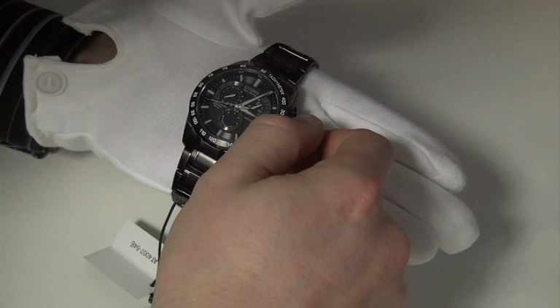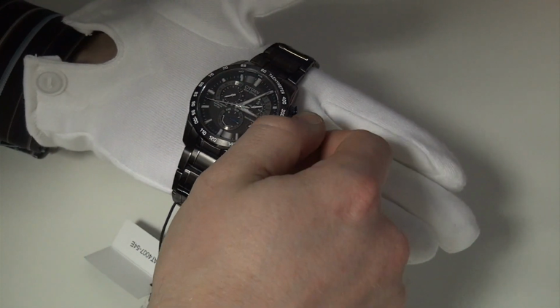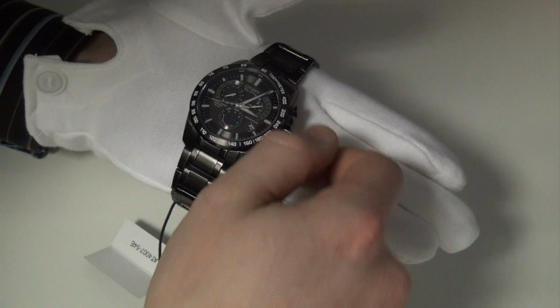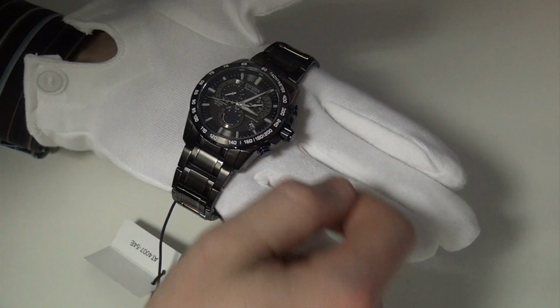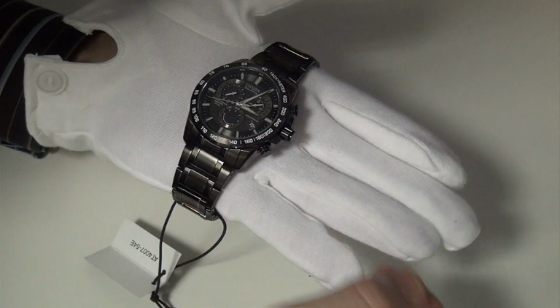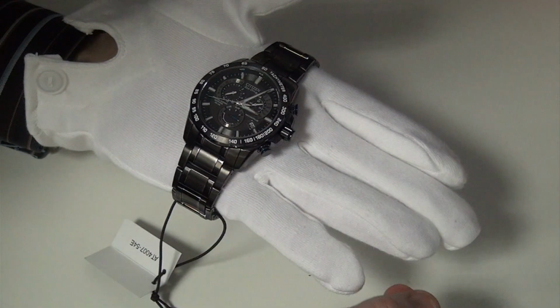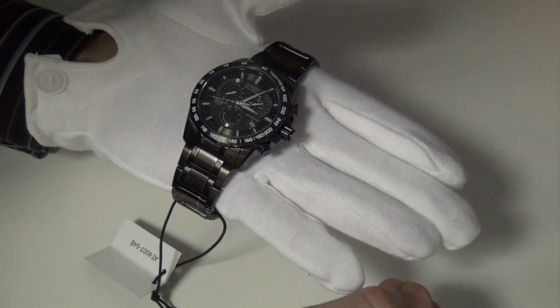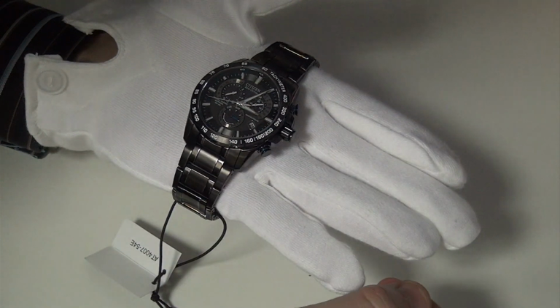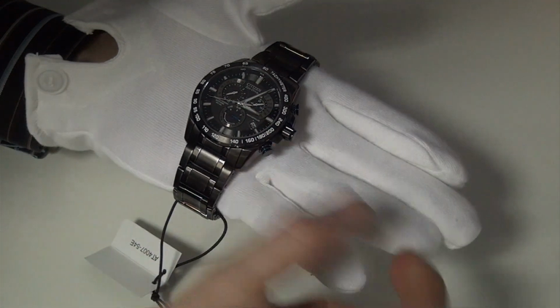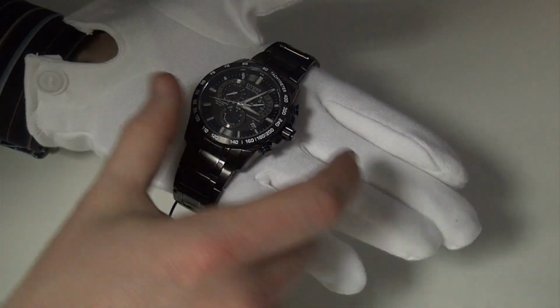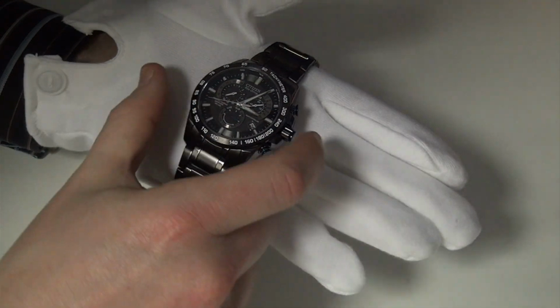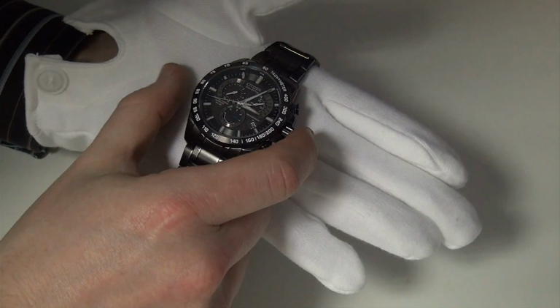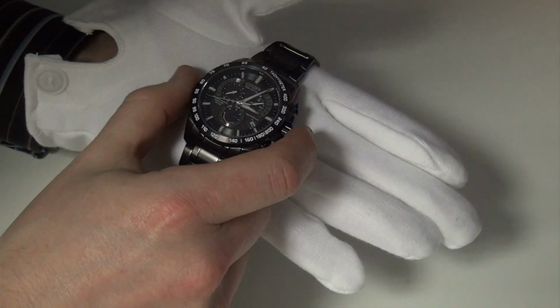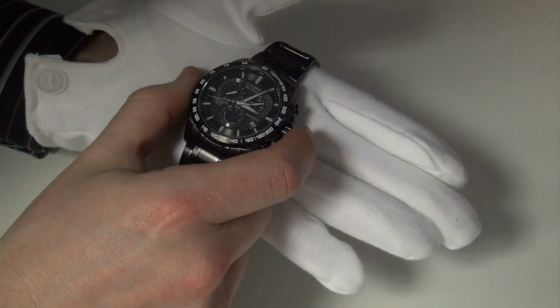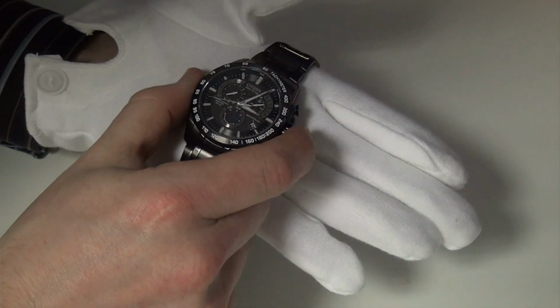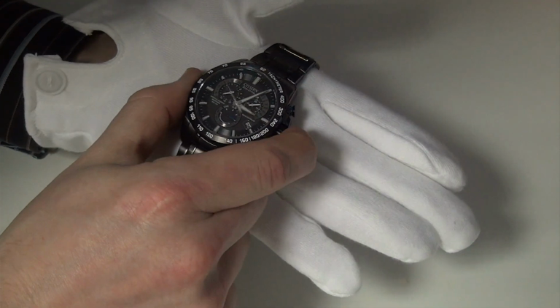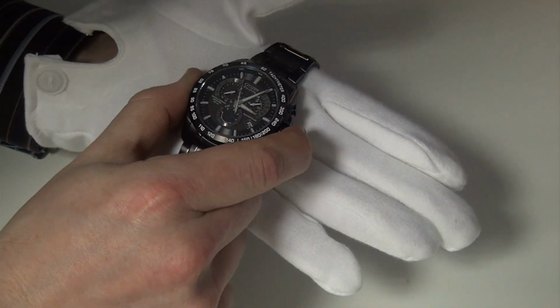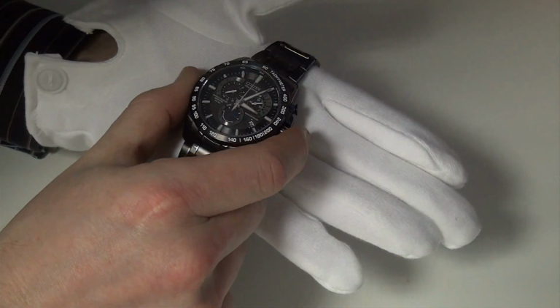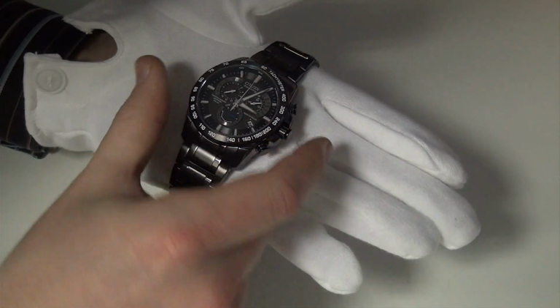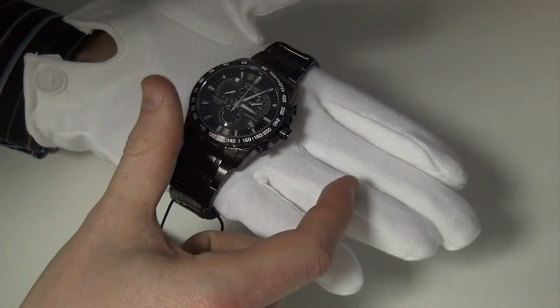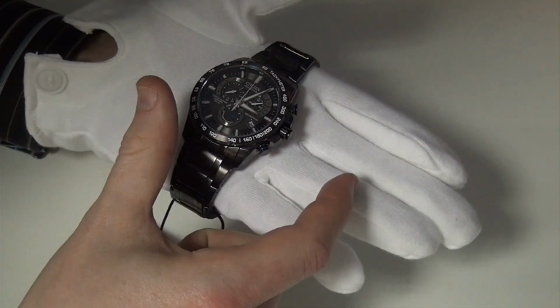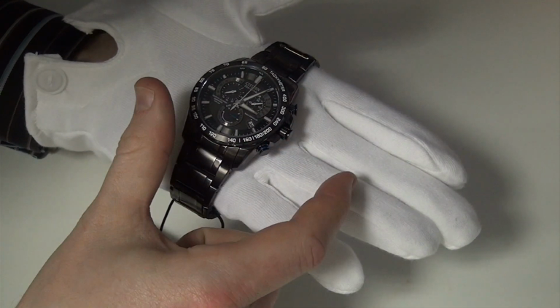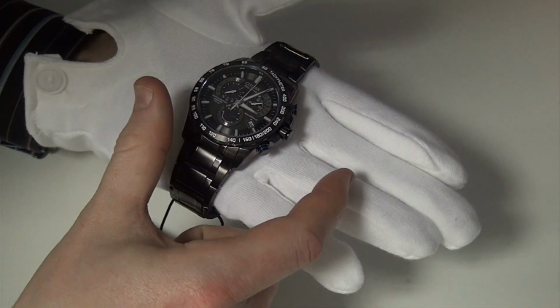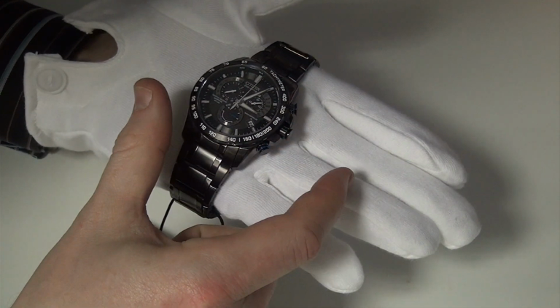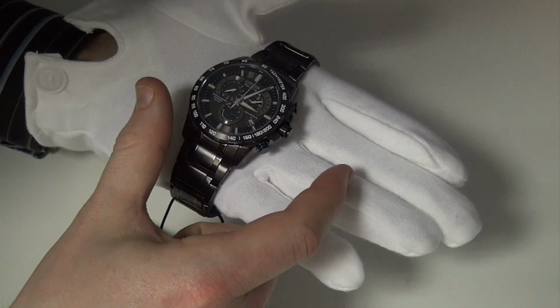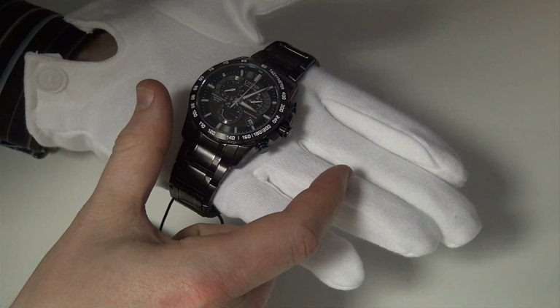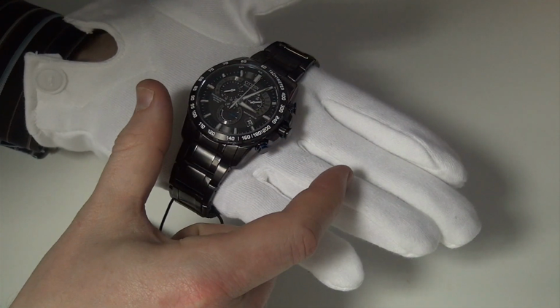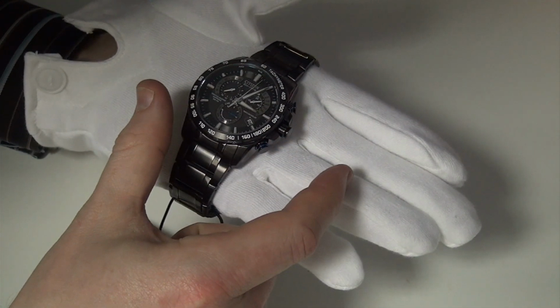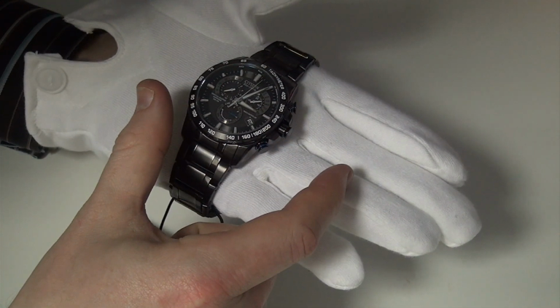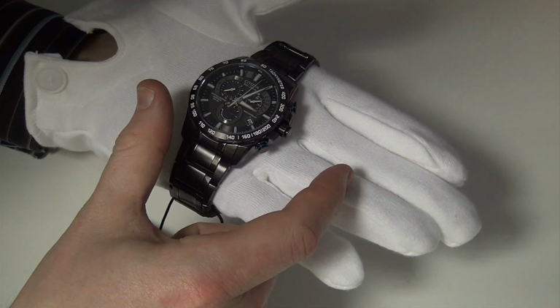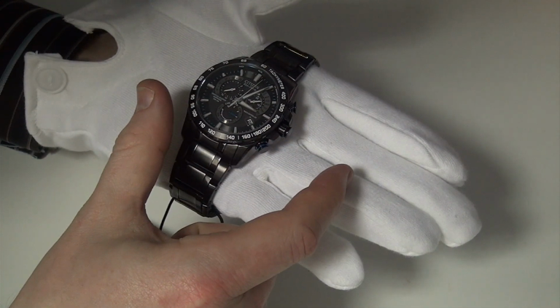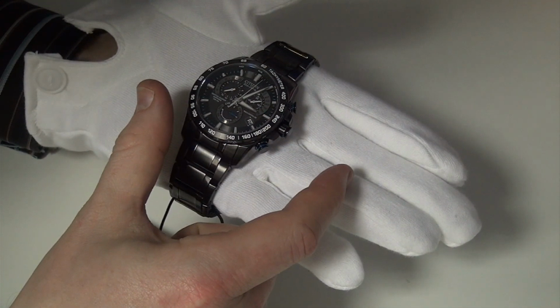When you're happy everything is correct, press the crown back in and that is now set.